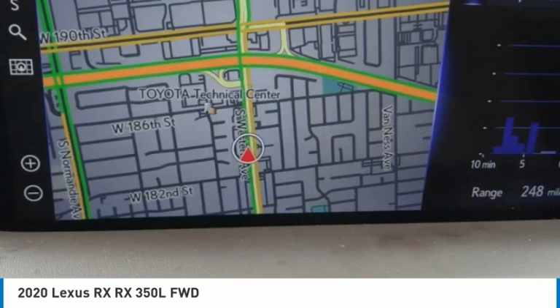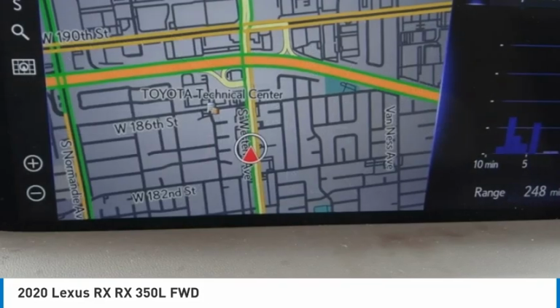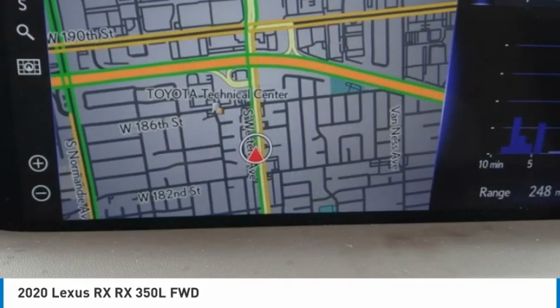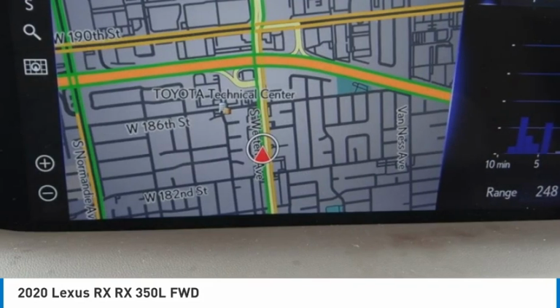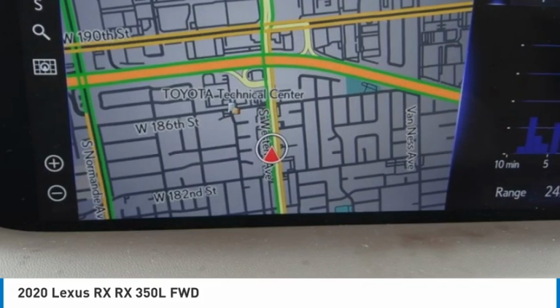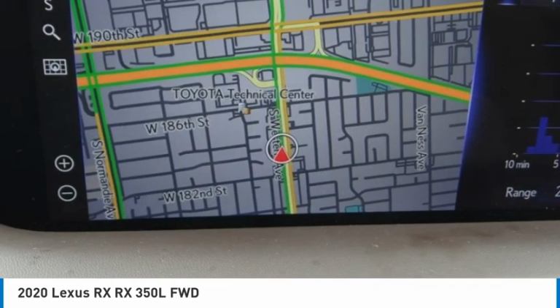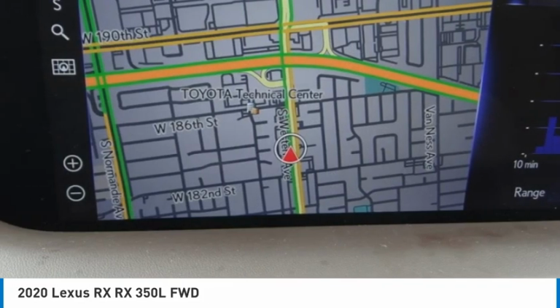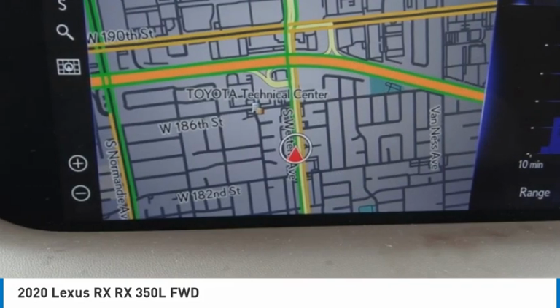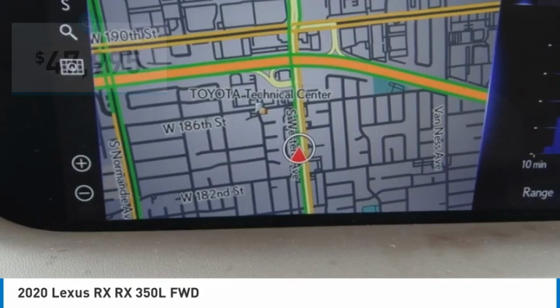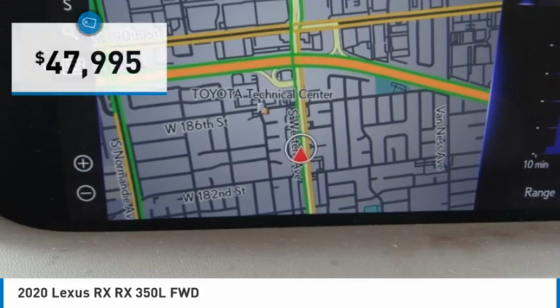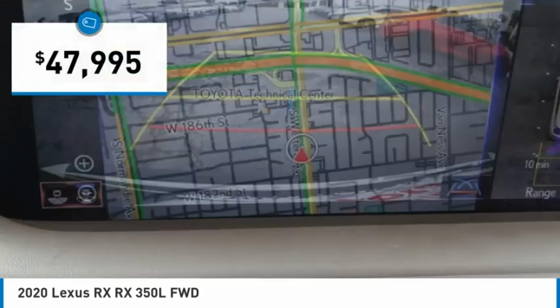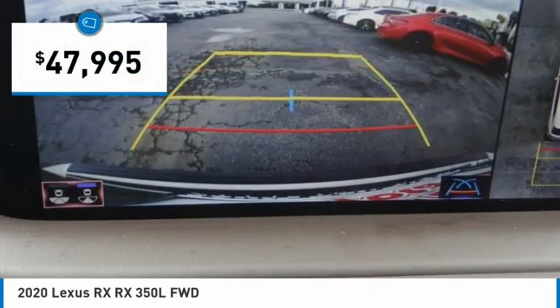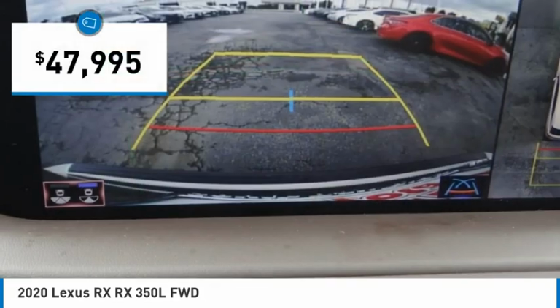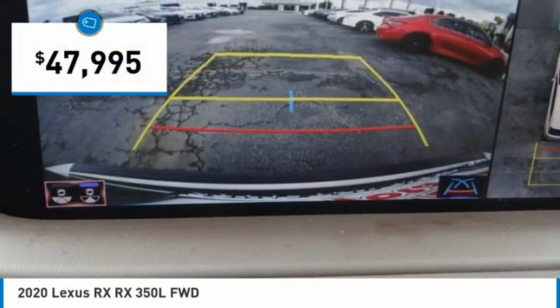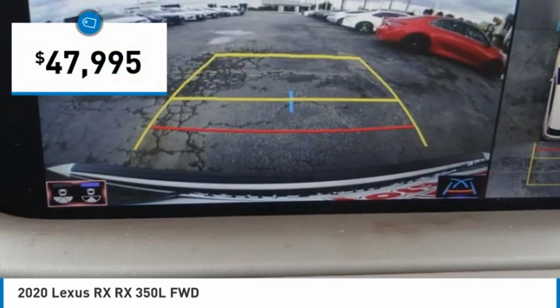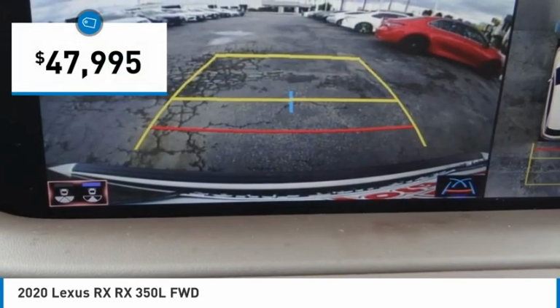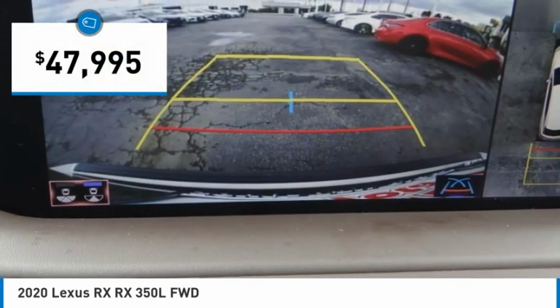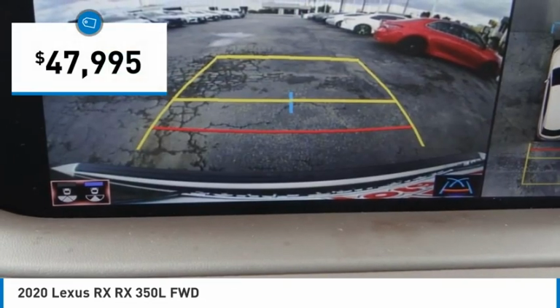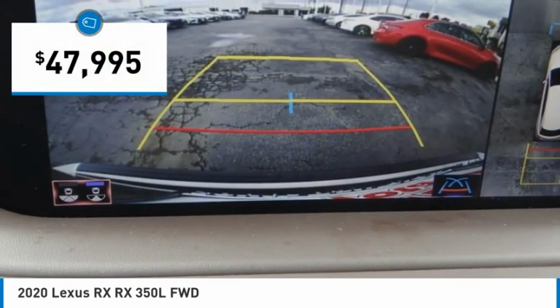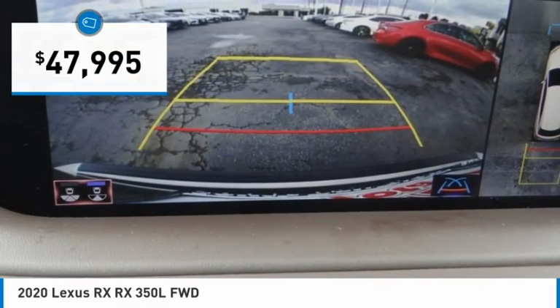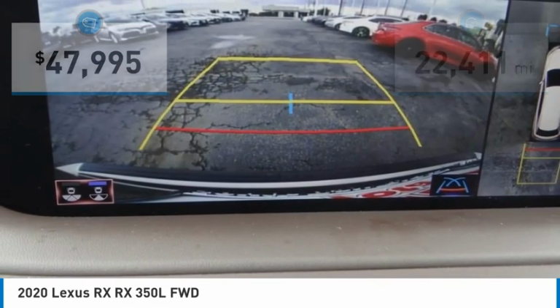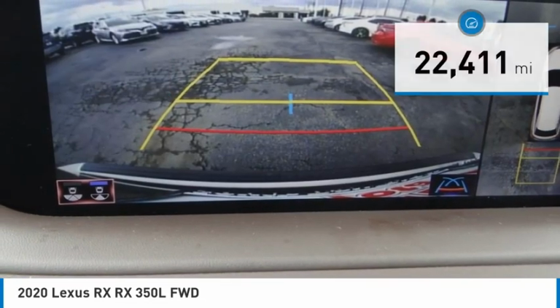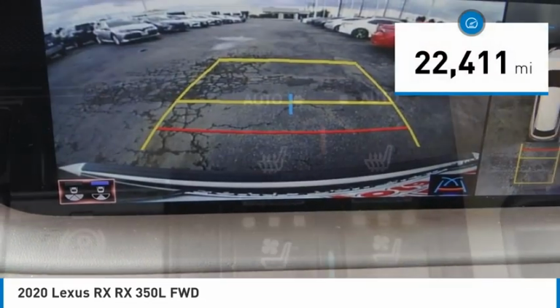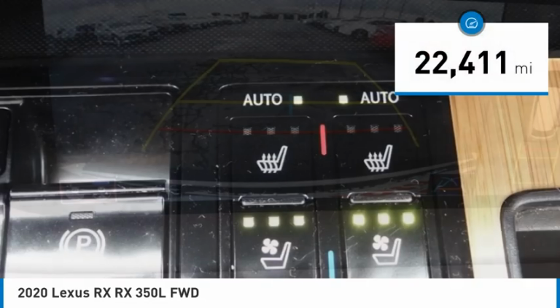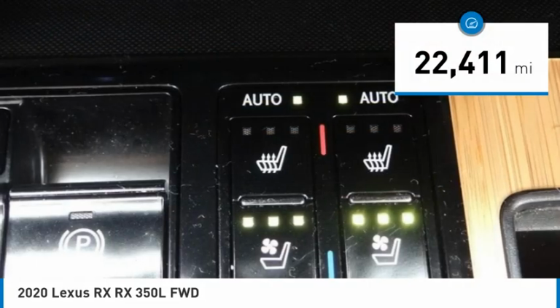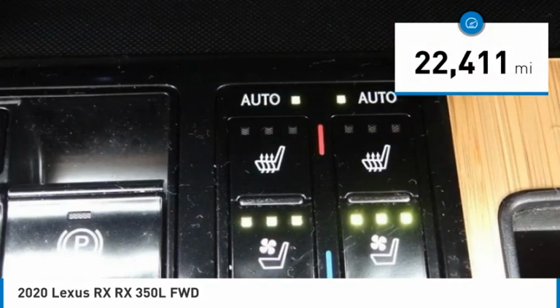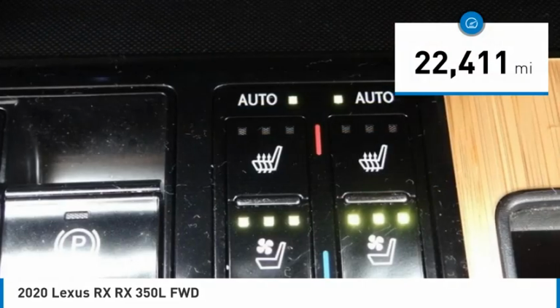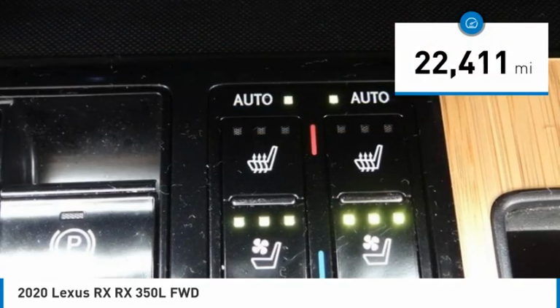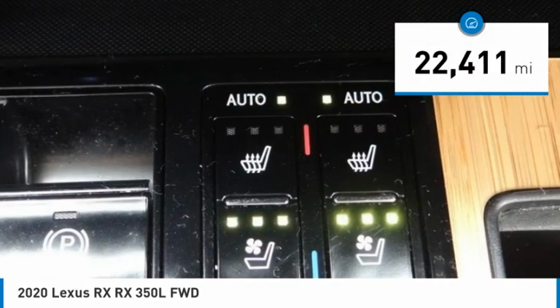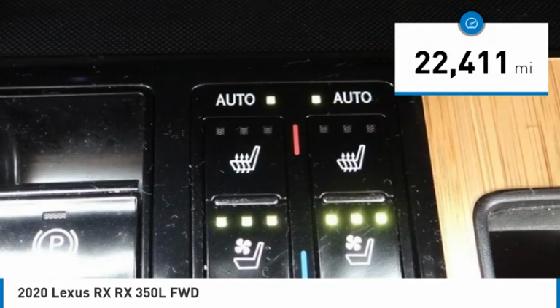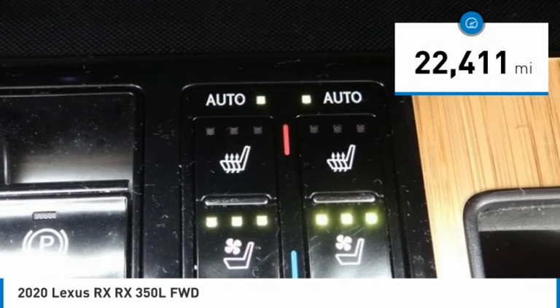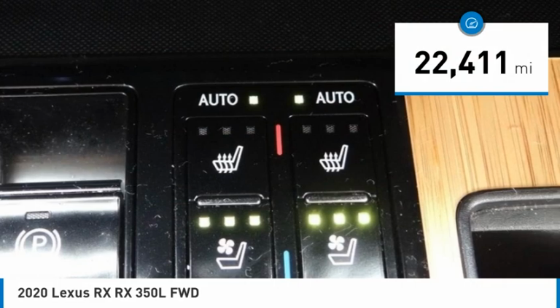and that luxury feel, and is priced below $50,000. This vehicle has less than 25,000 miles.